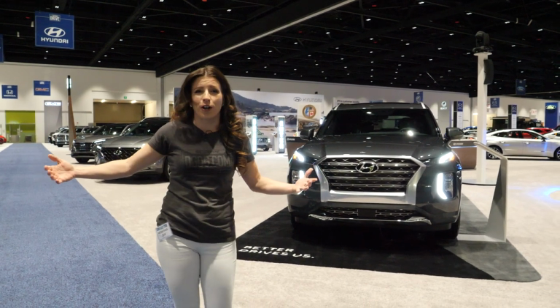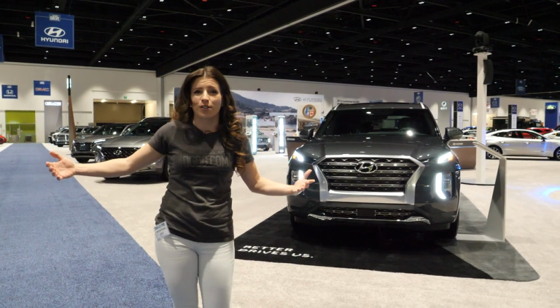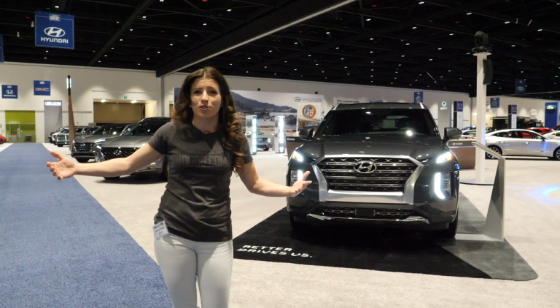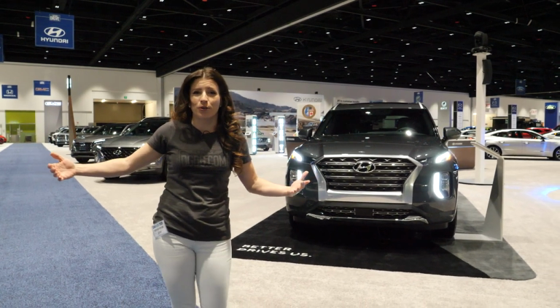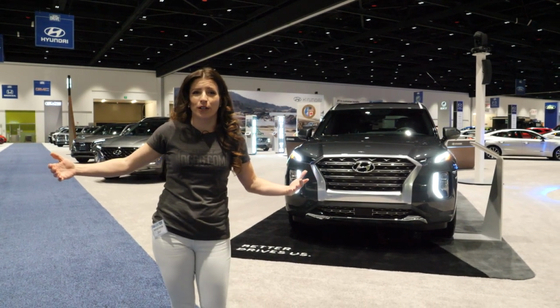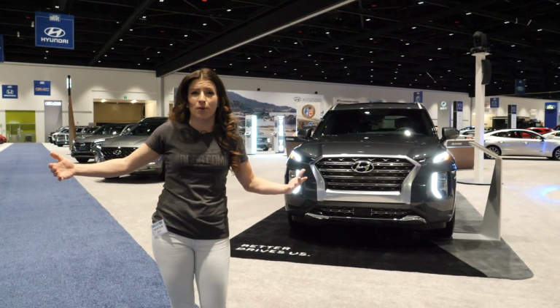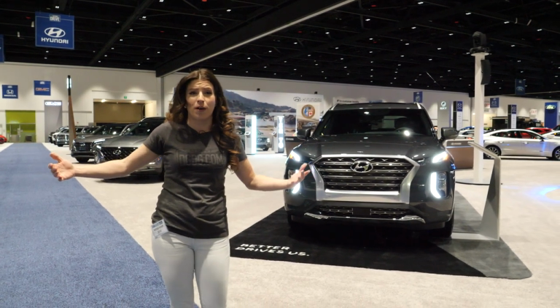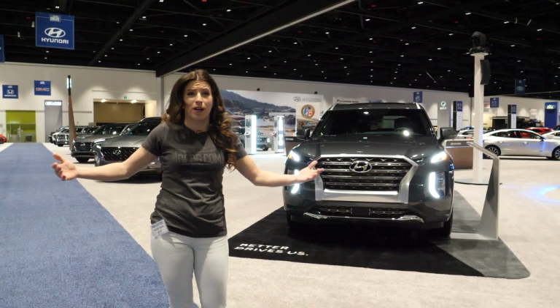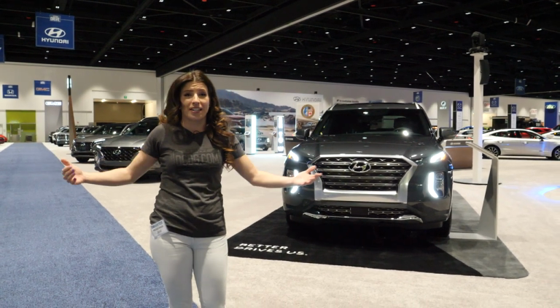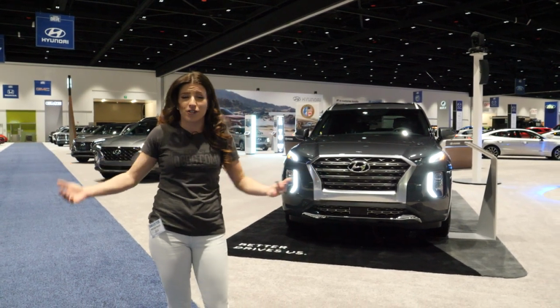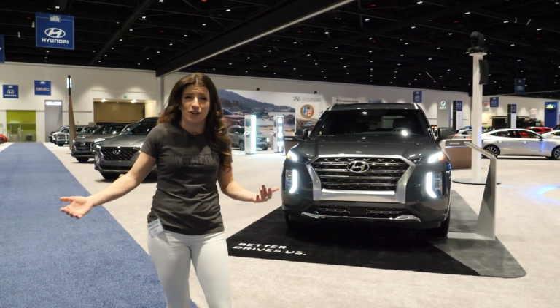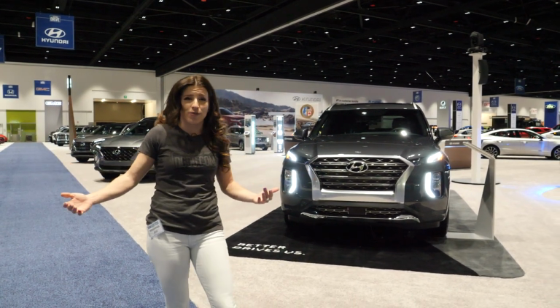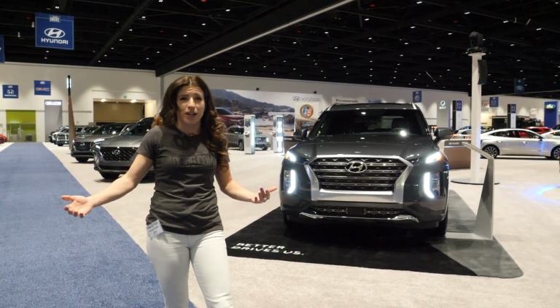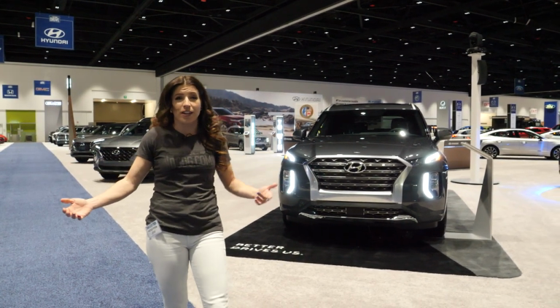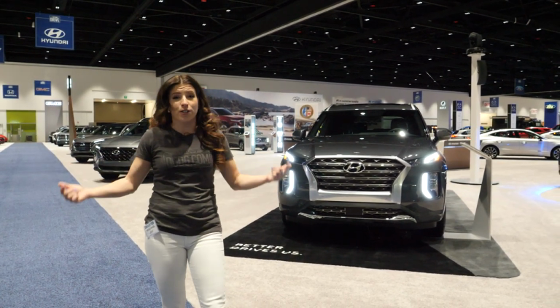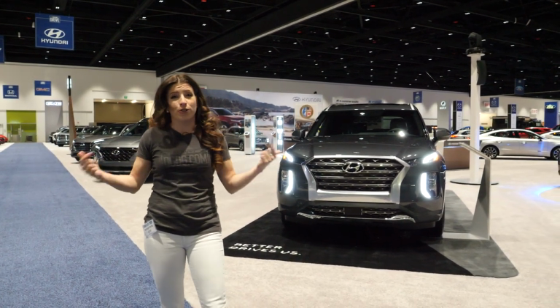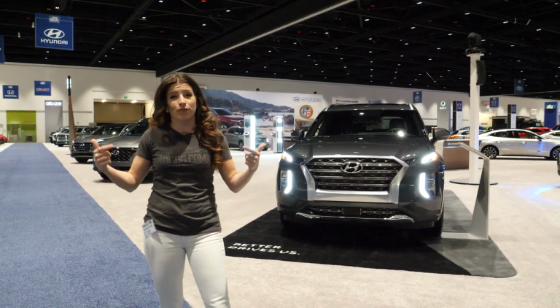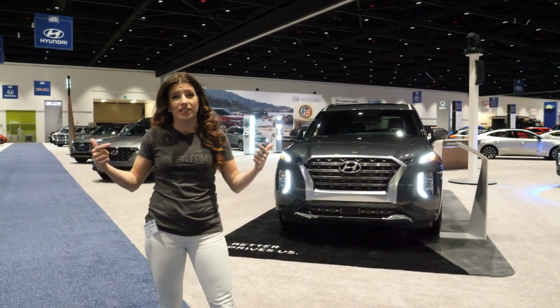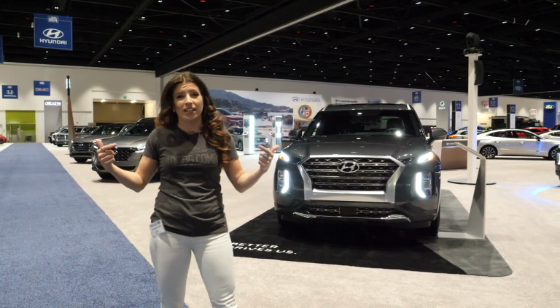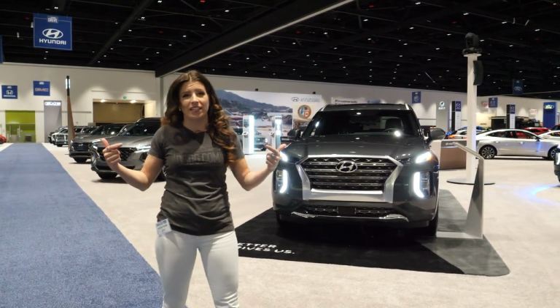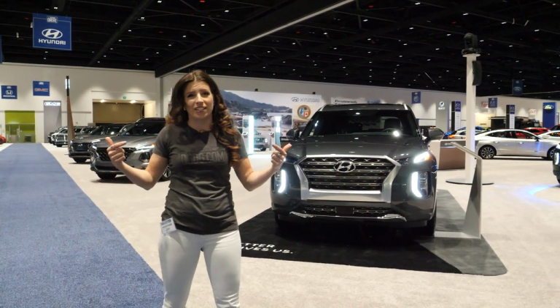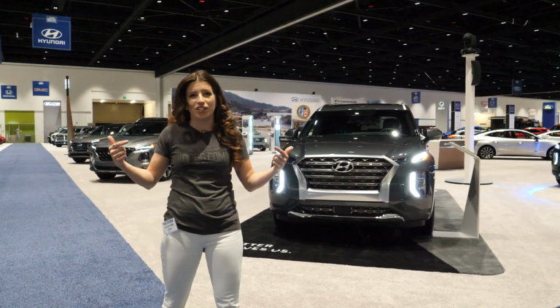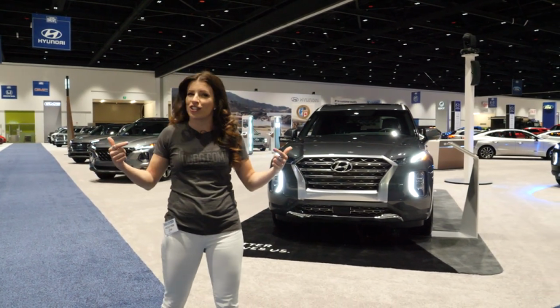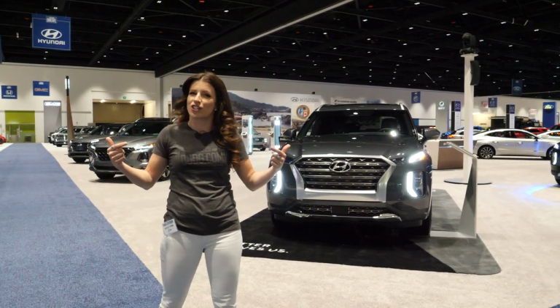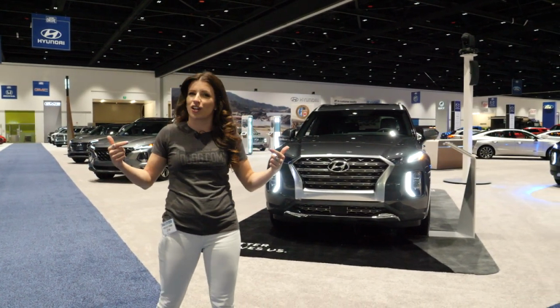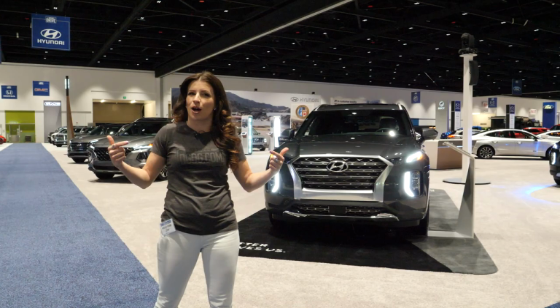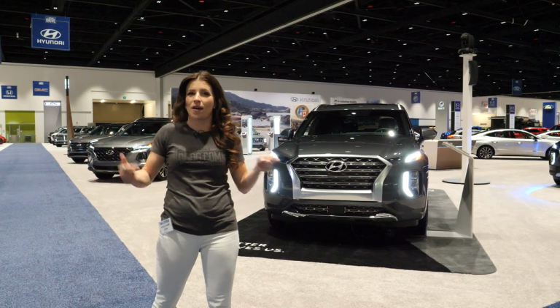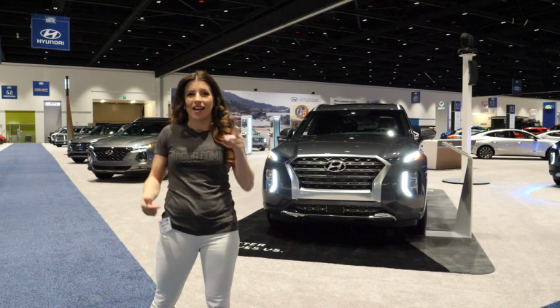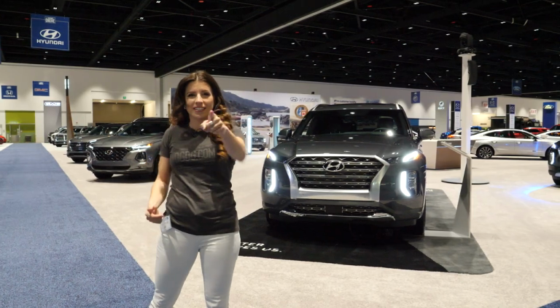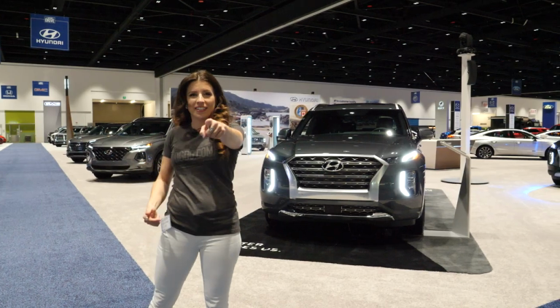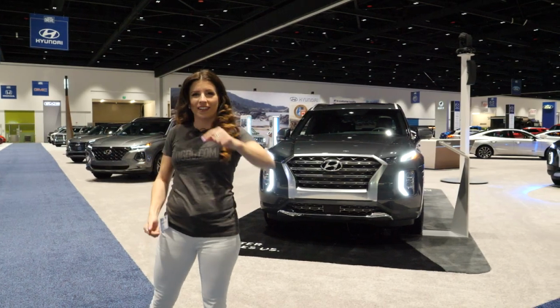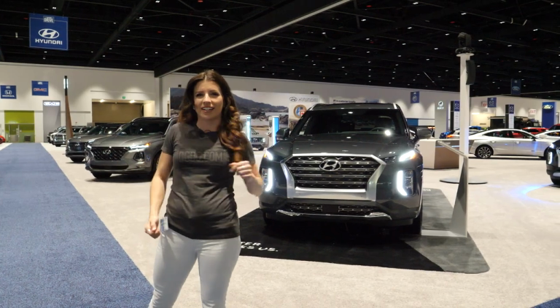If you saw any cool cars that you want to go on a test drive with, you can visit us at dddd.com. See you later!